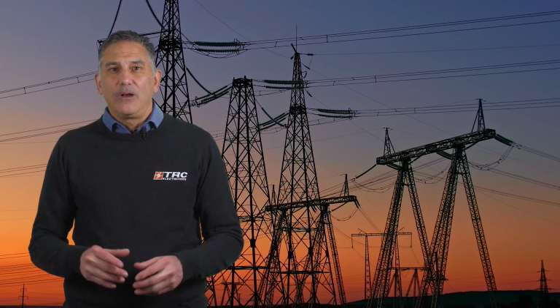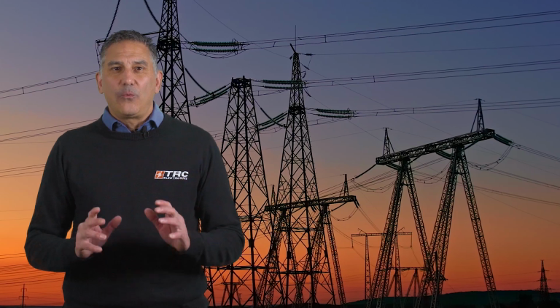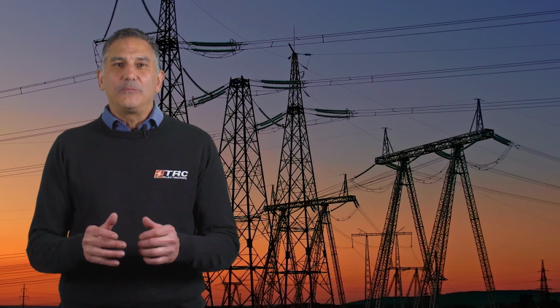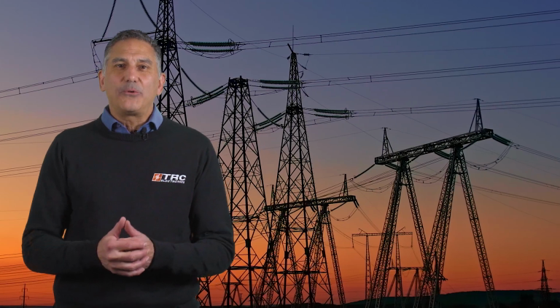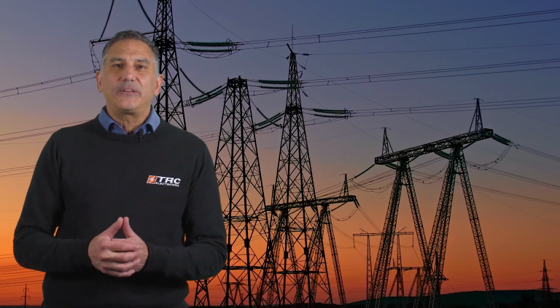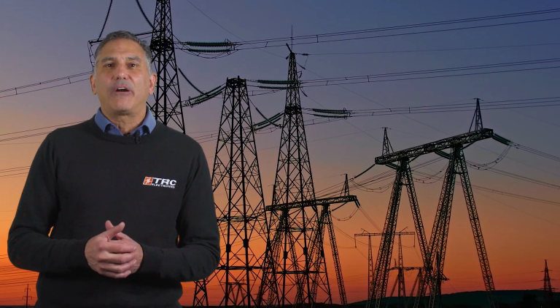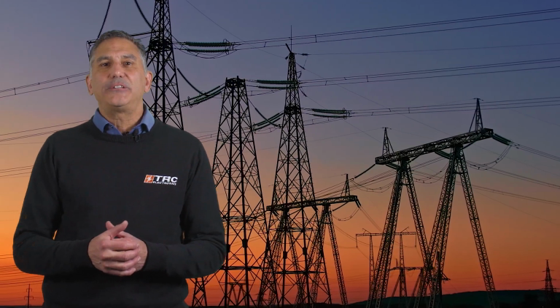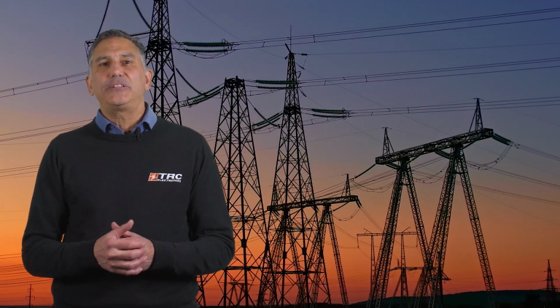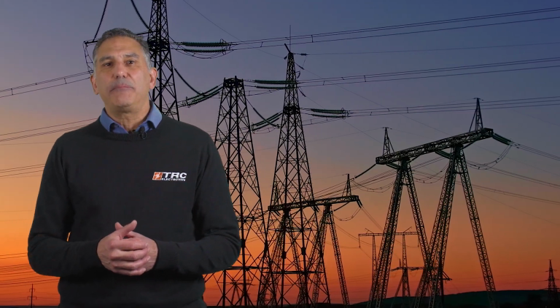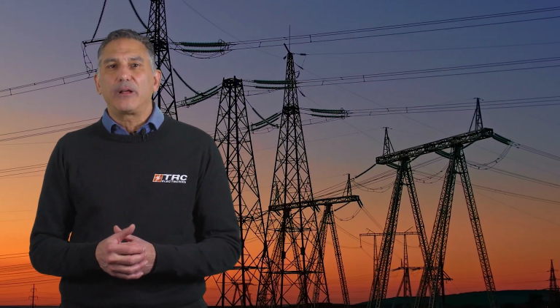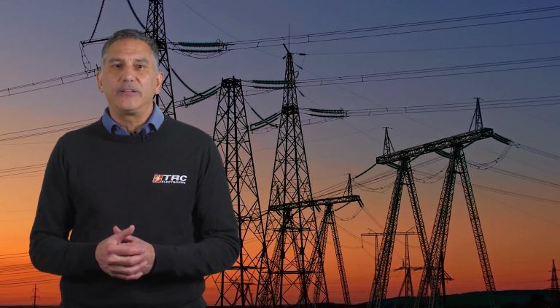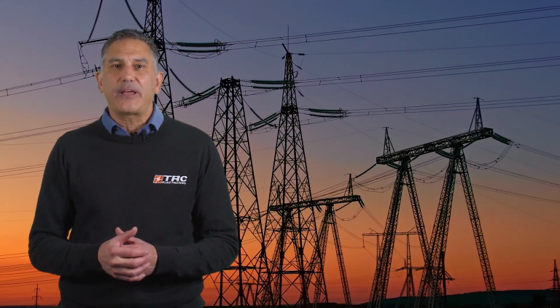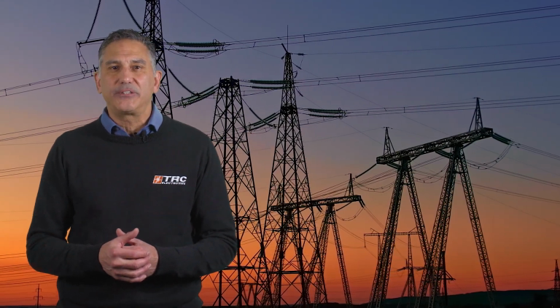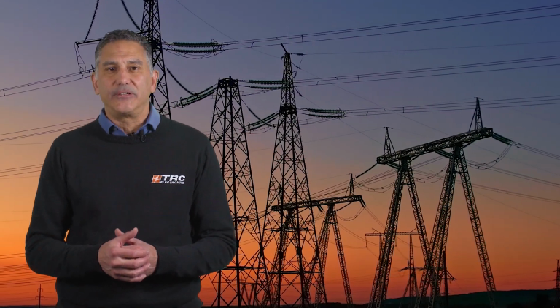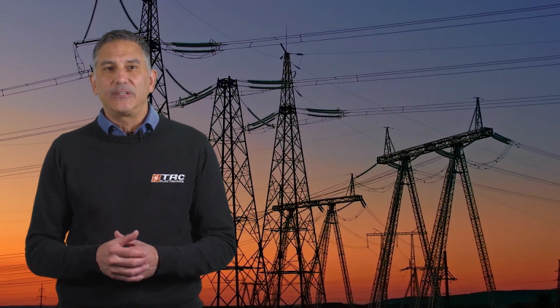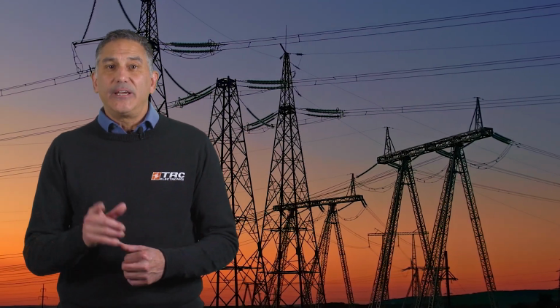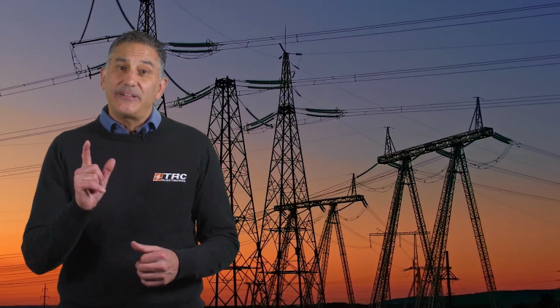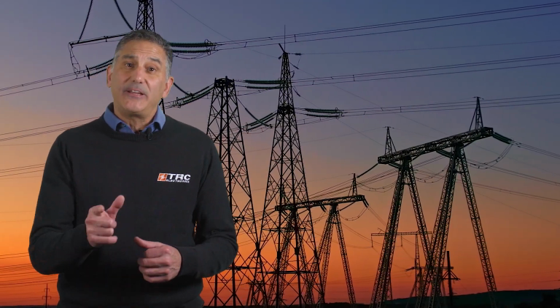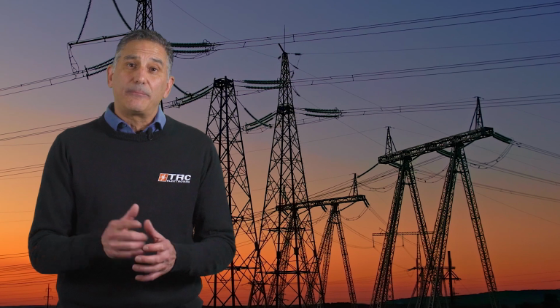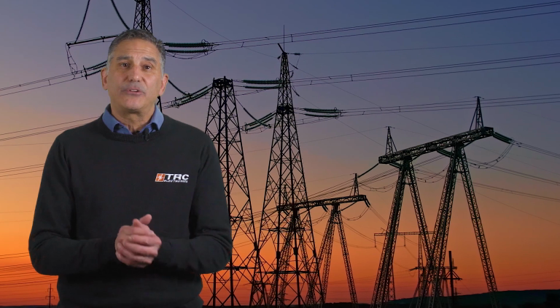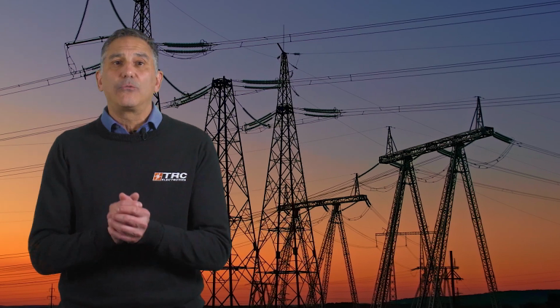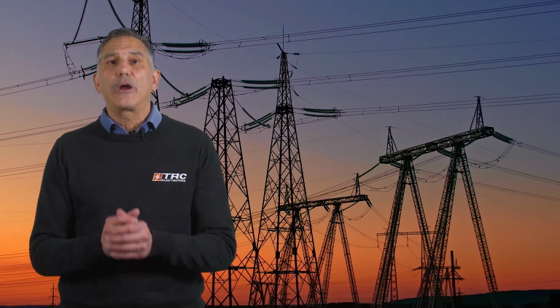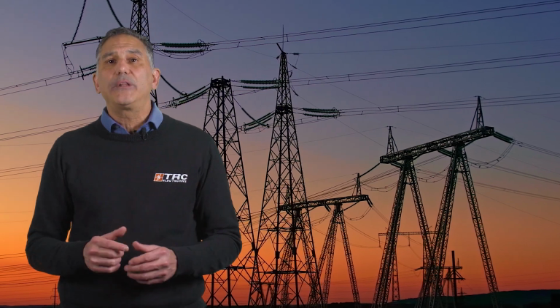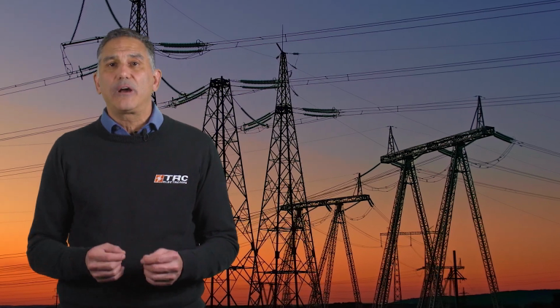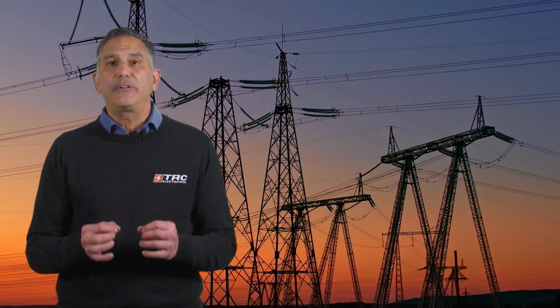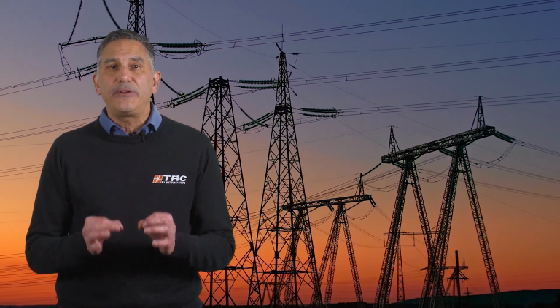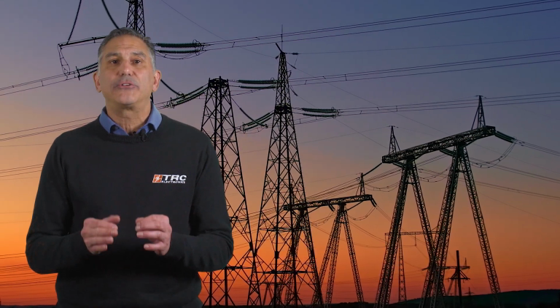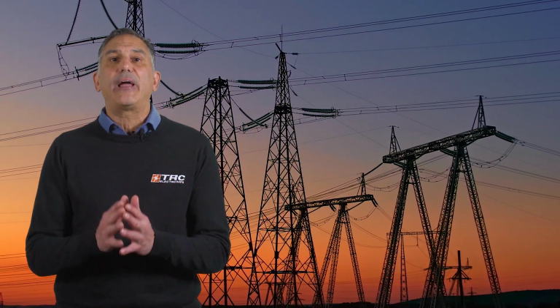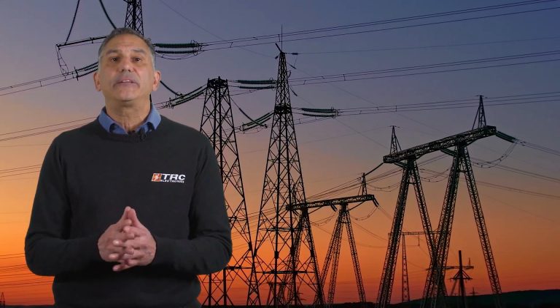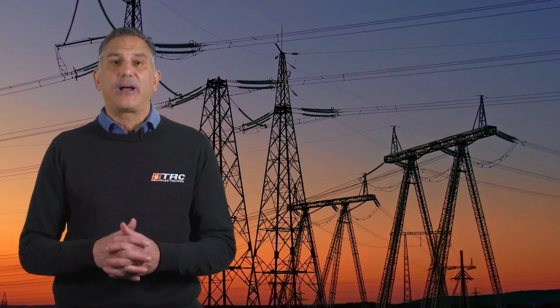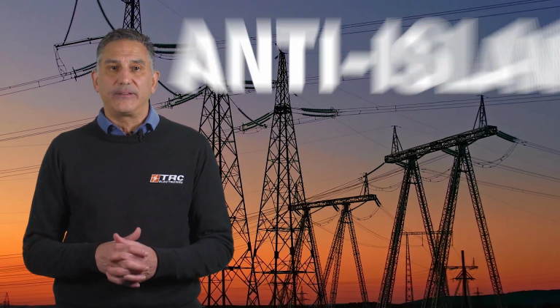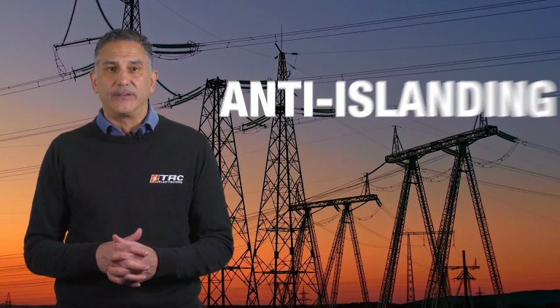Welcome to our TRC Stay Plugged In tech series. In today's episode we're going to cover the feature of anti-islanding.